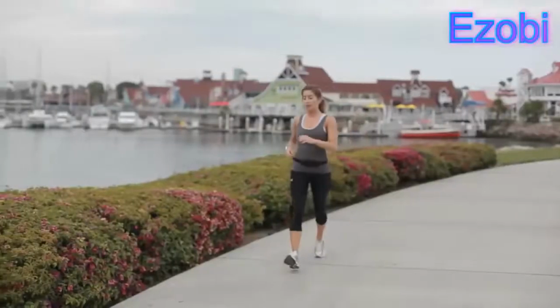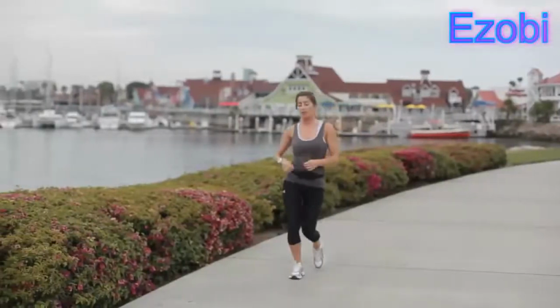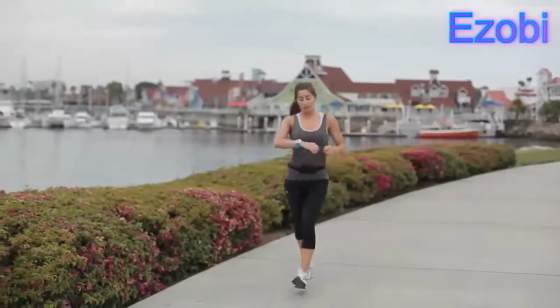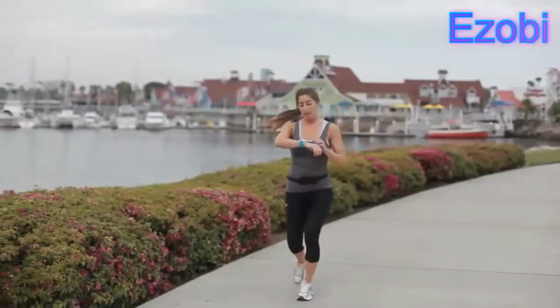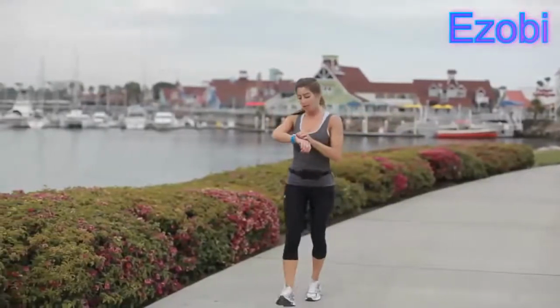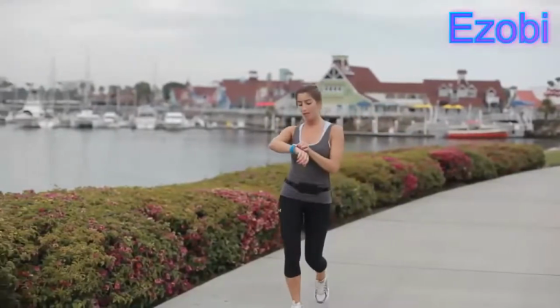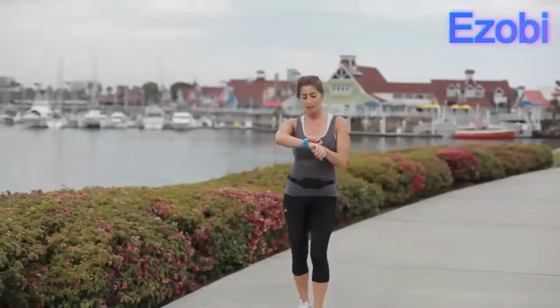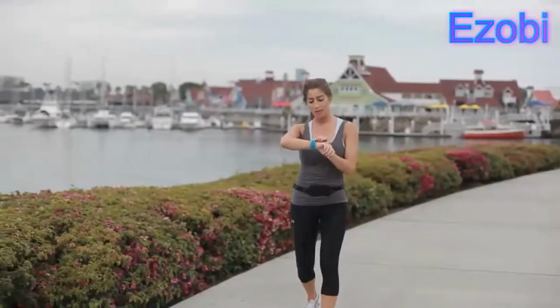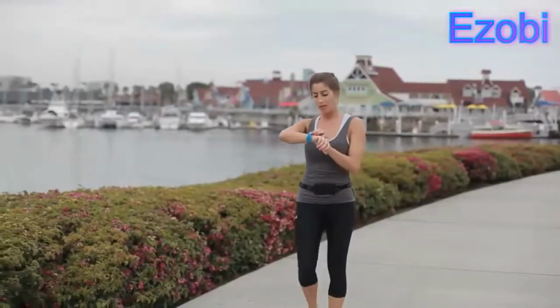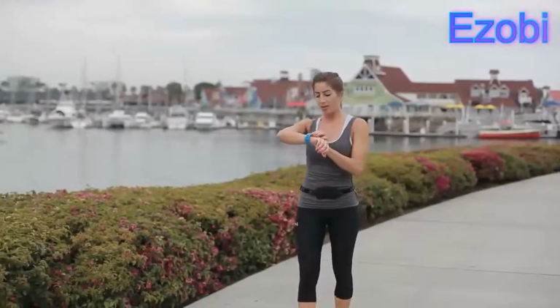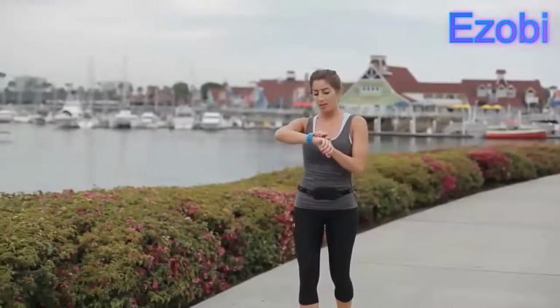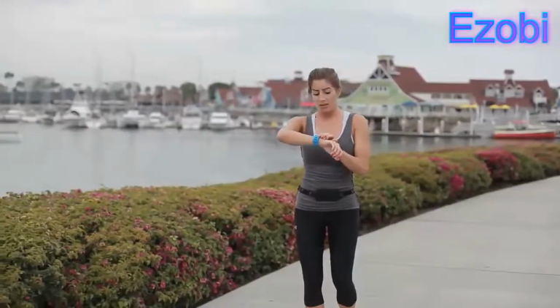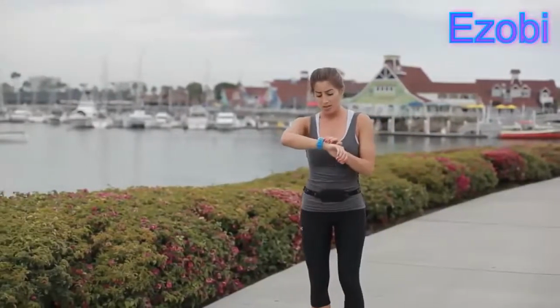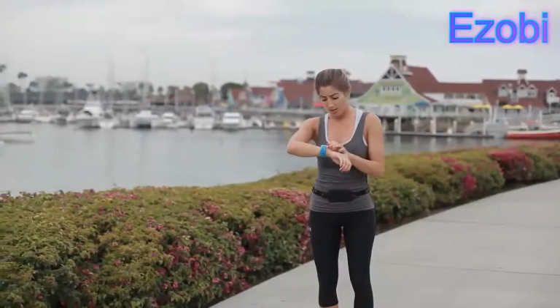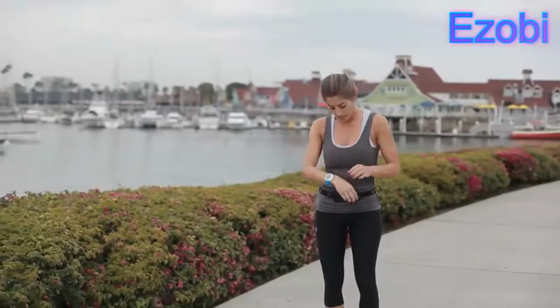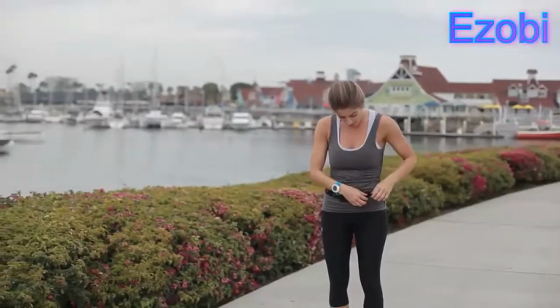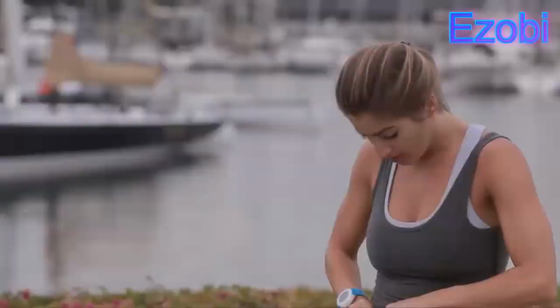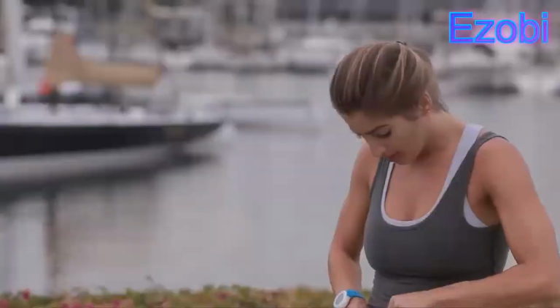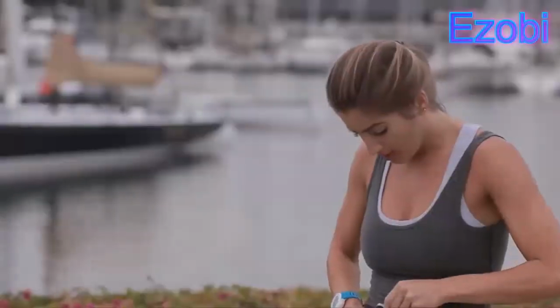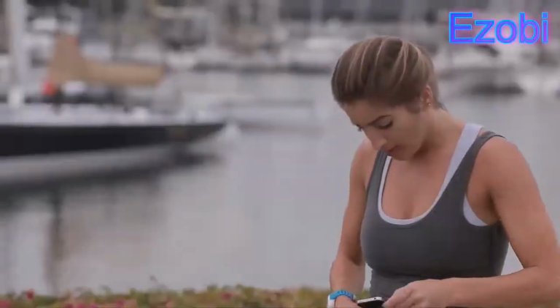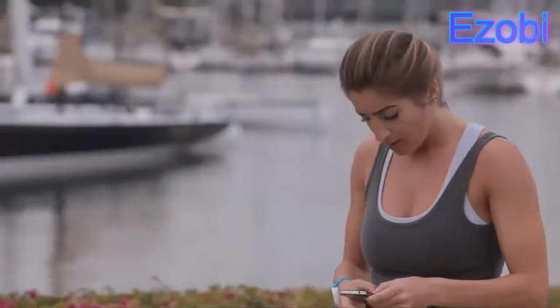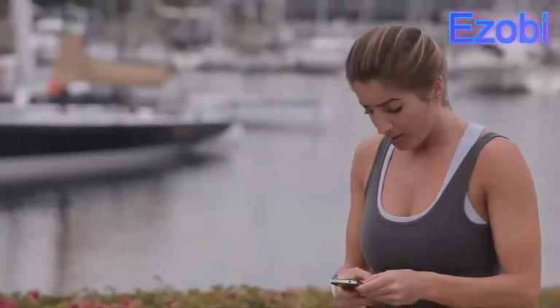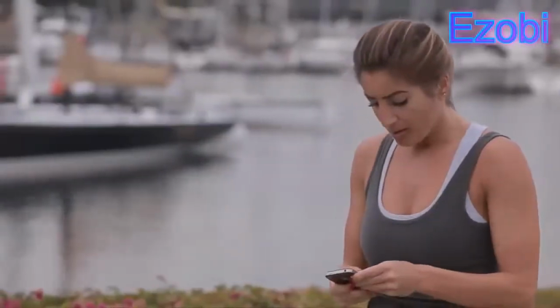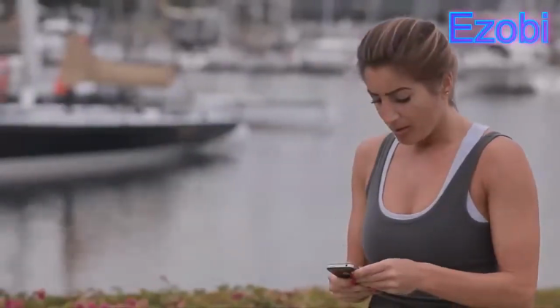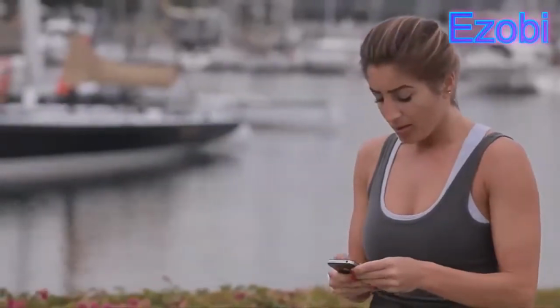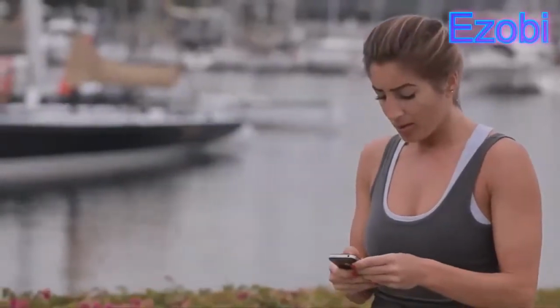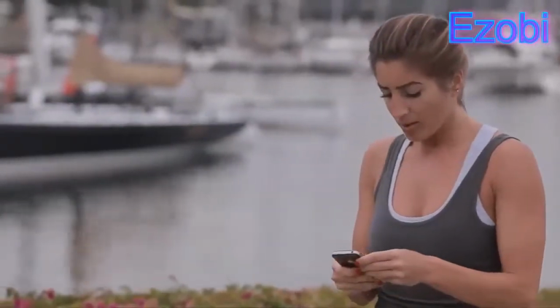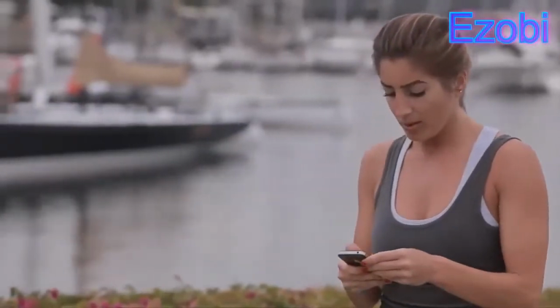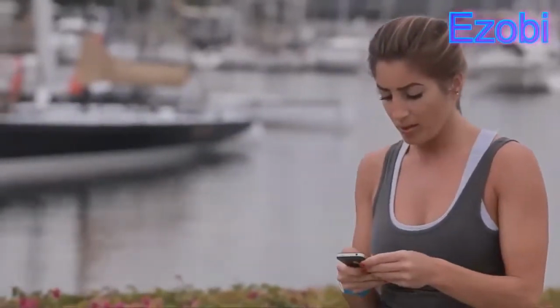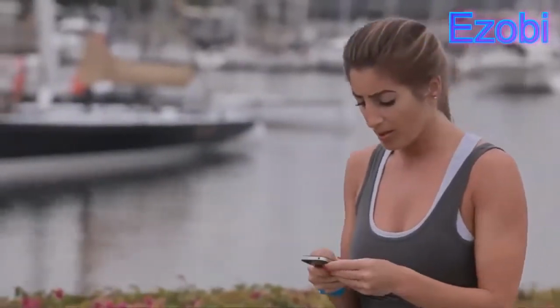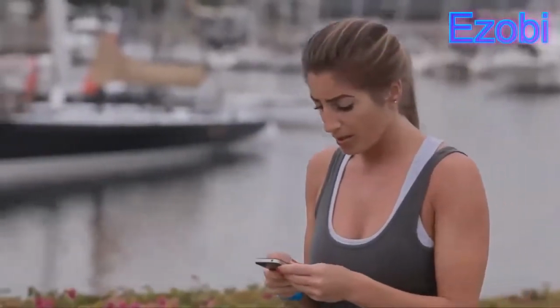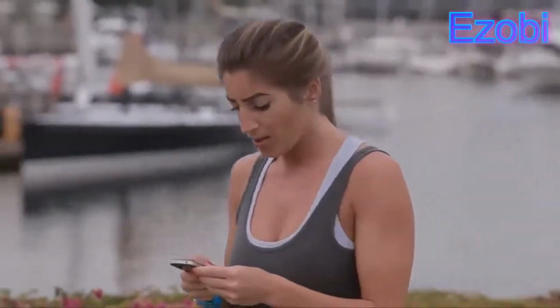When the run is over, uploading is a snap. Simply press save on your fitness app and you are done.